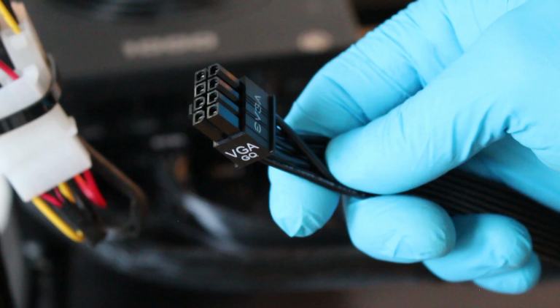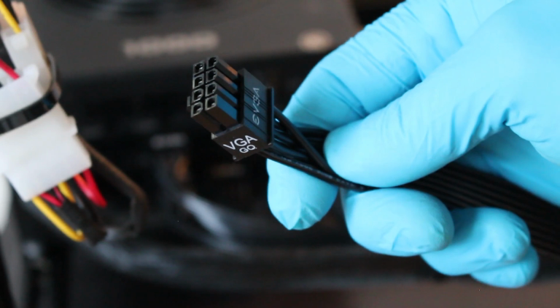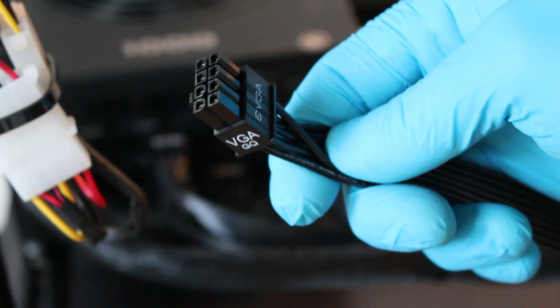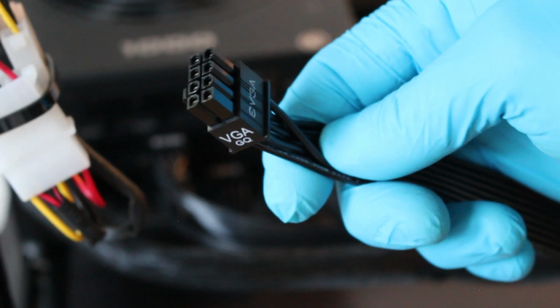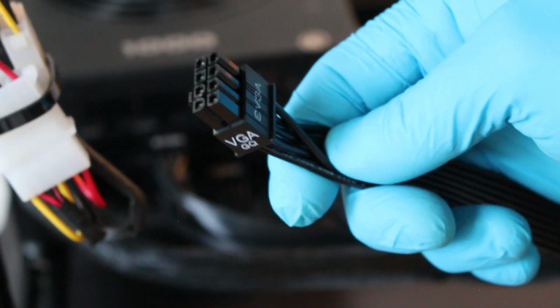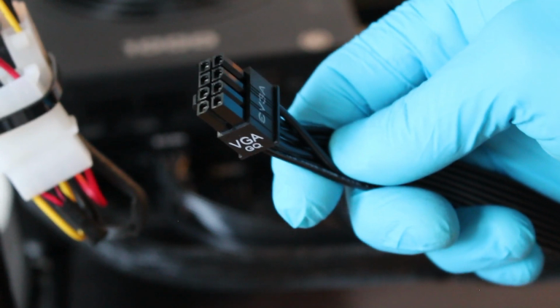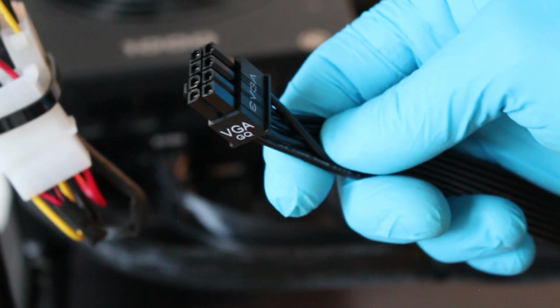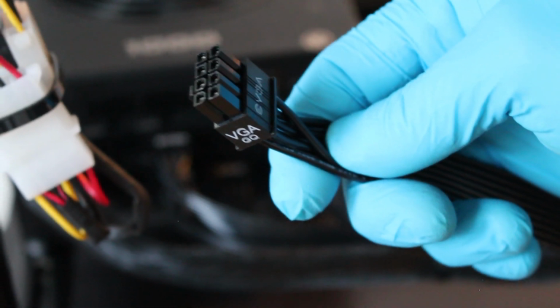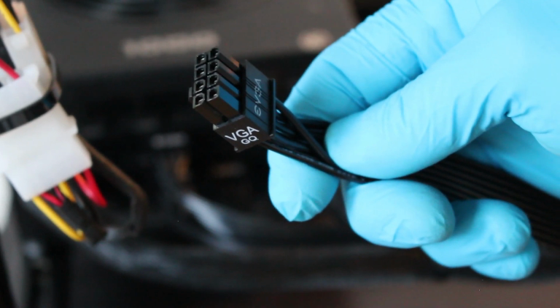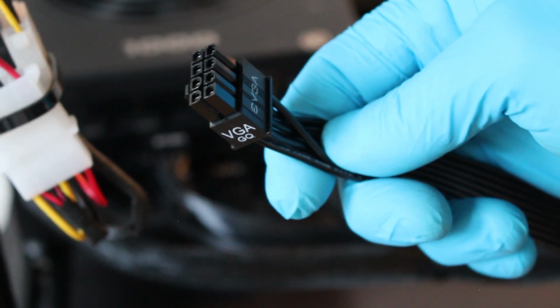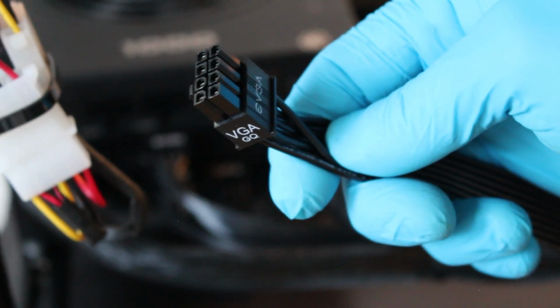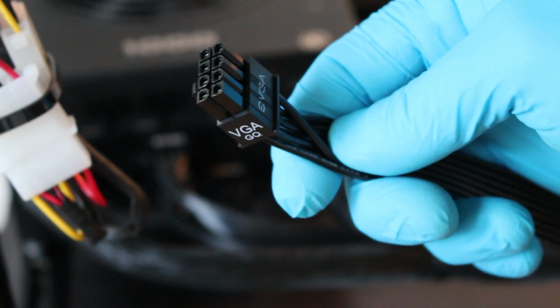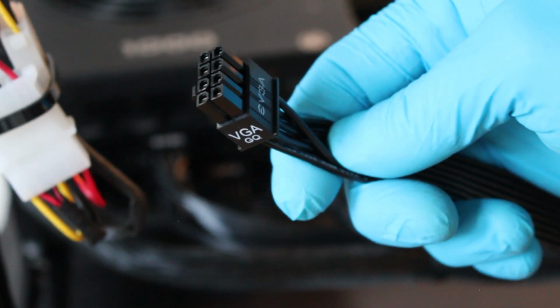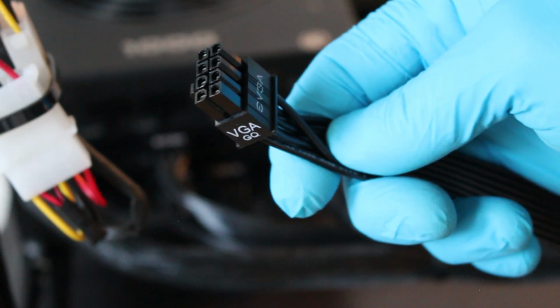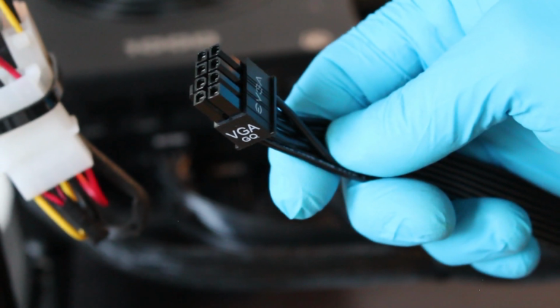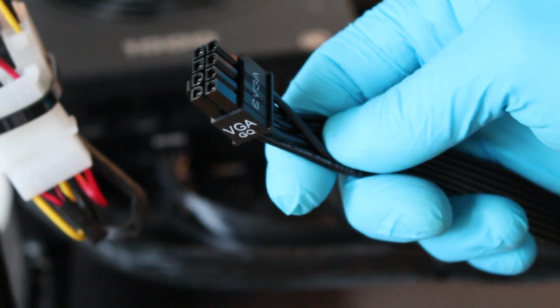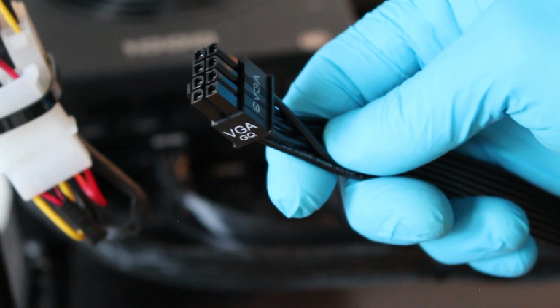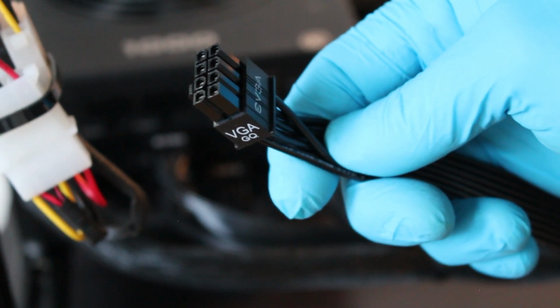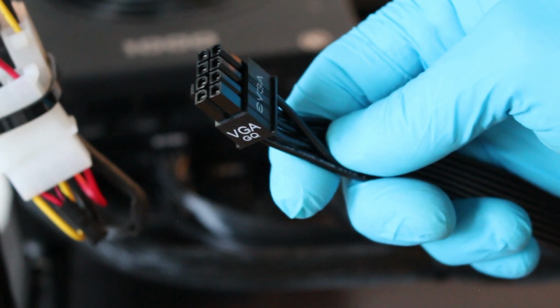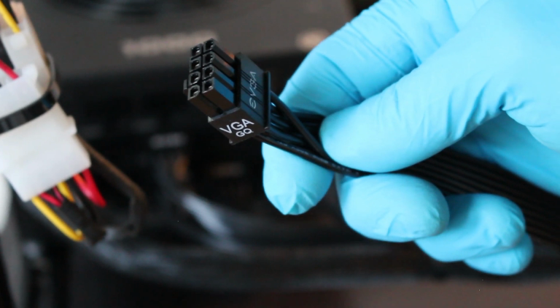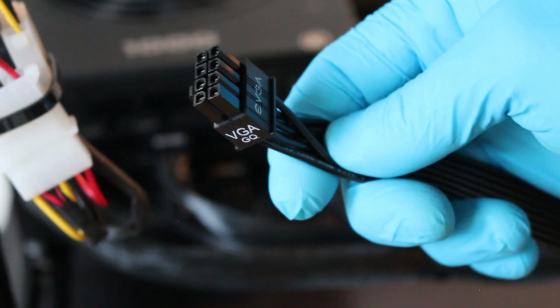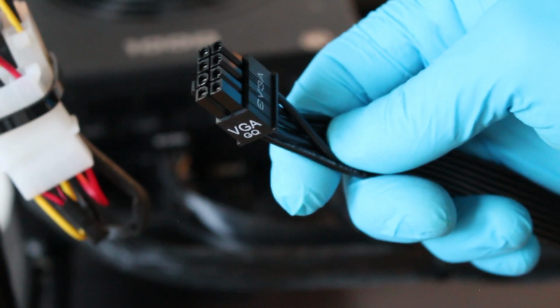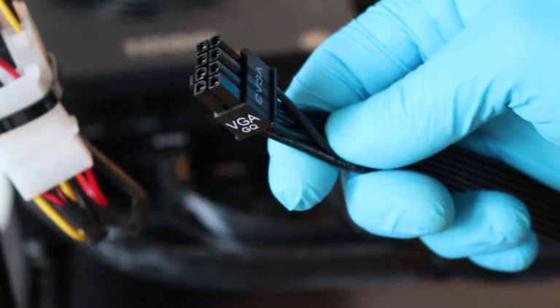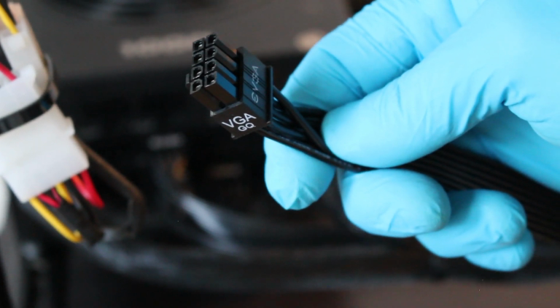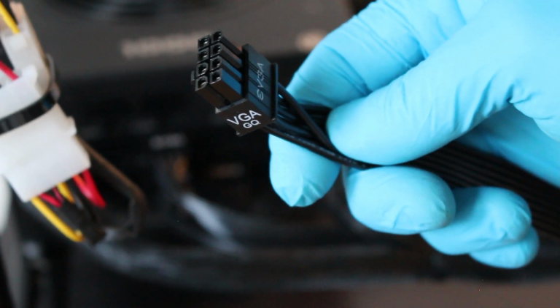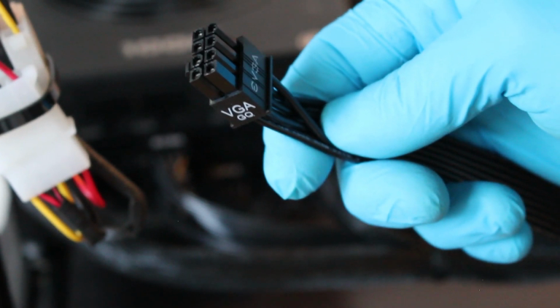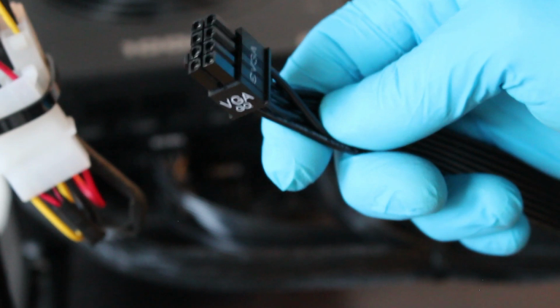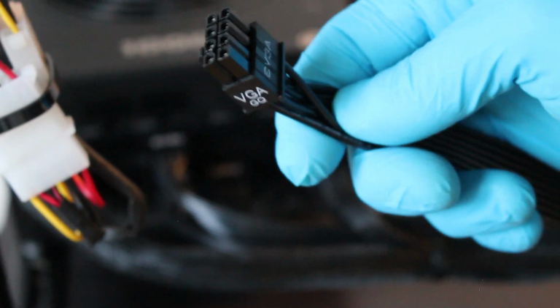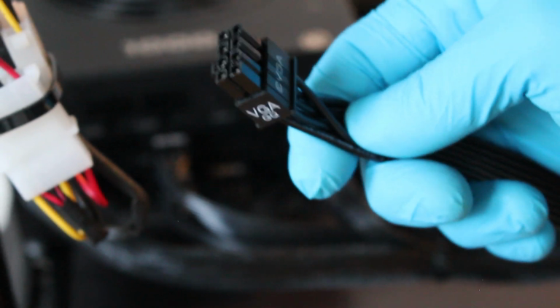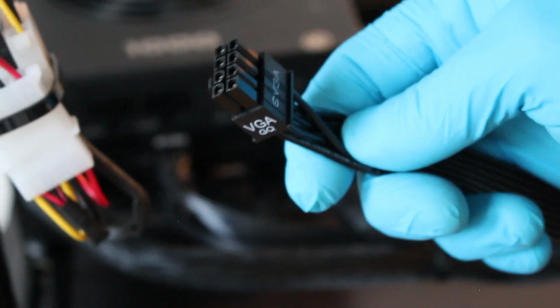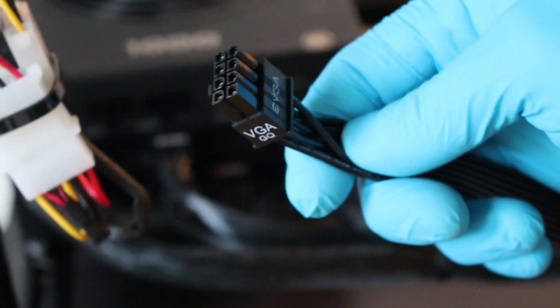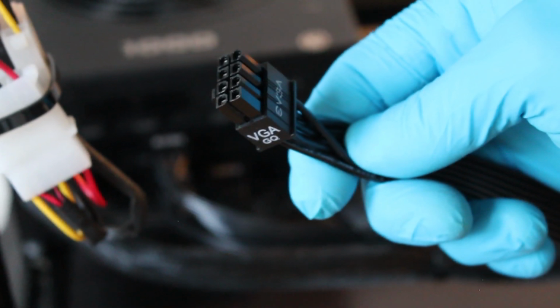Next, whichever option you chose to power your riser, it will connect it directly to your power supply.